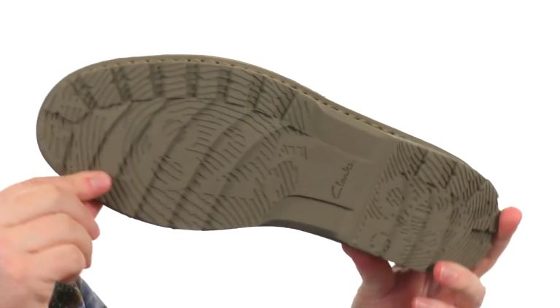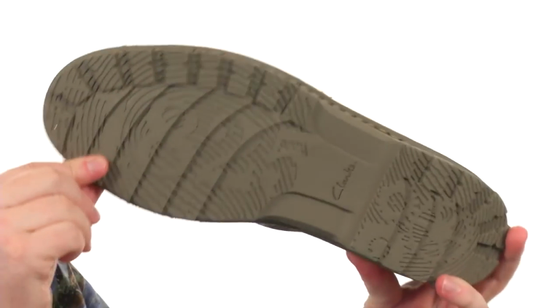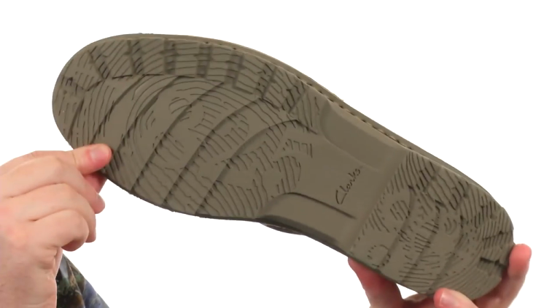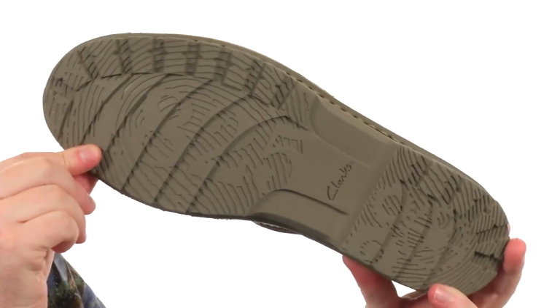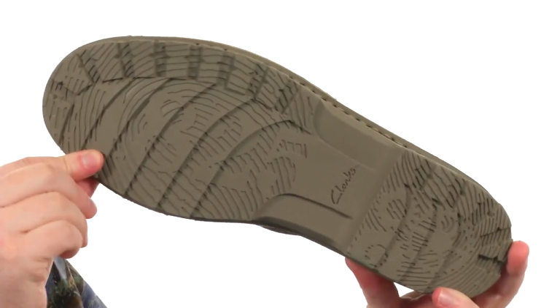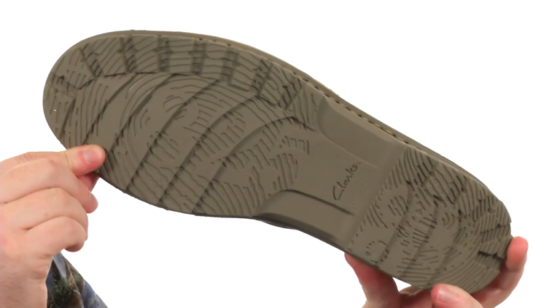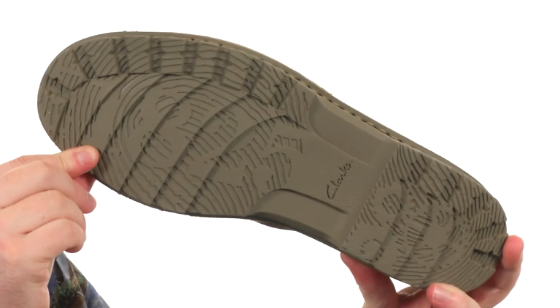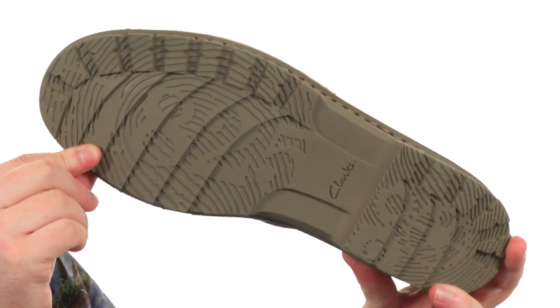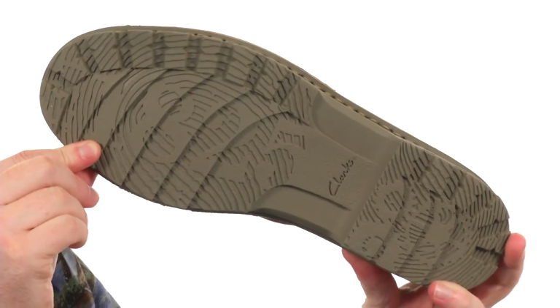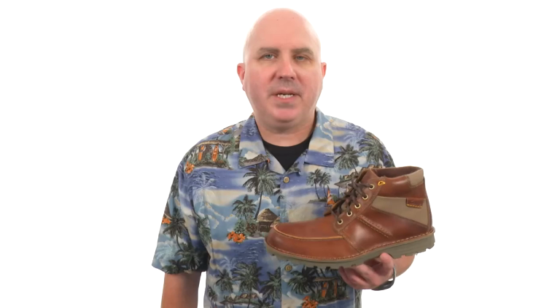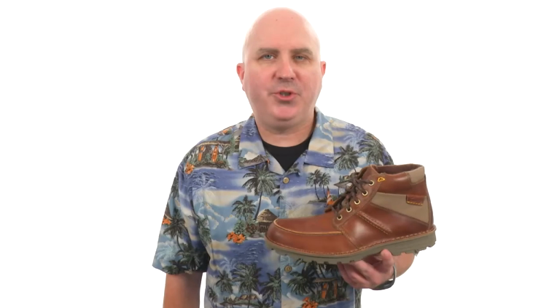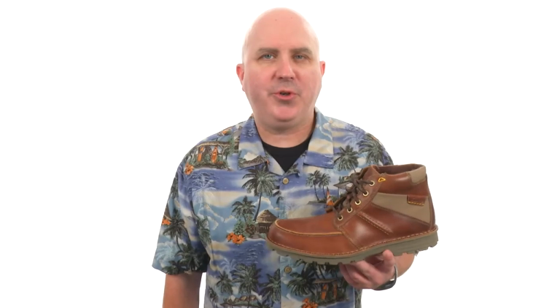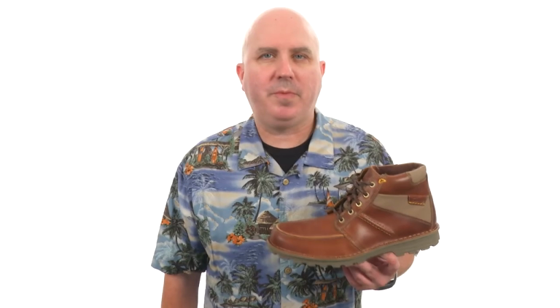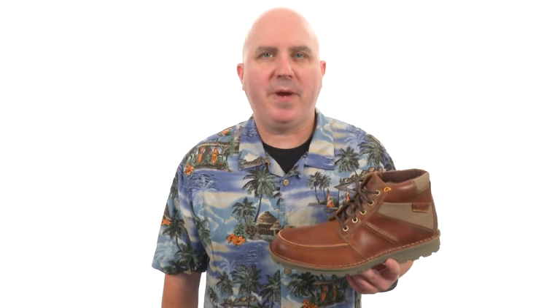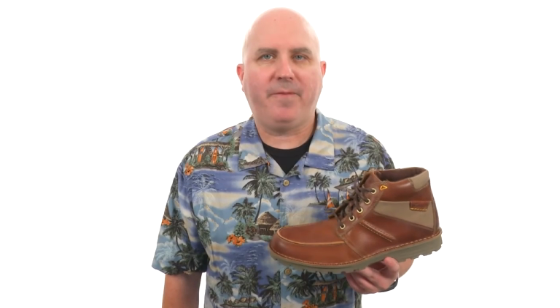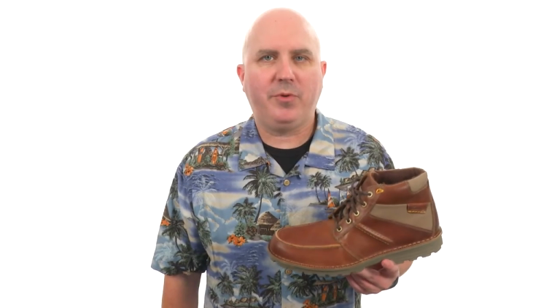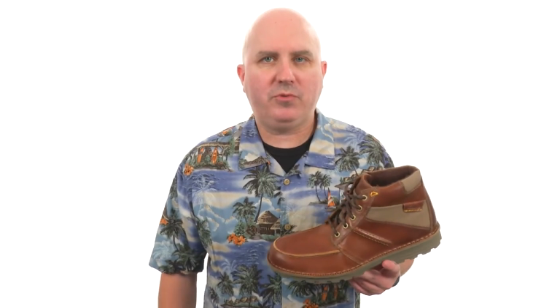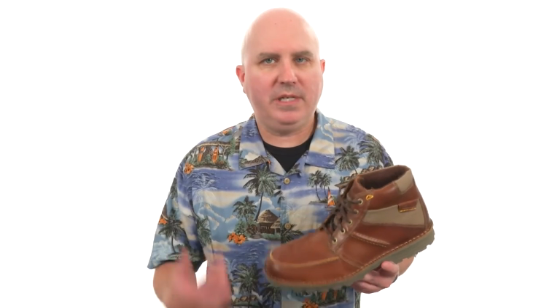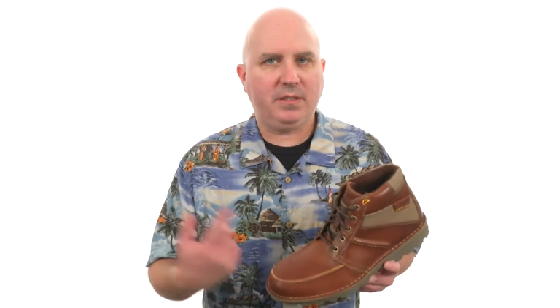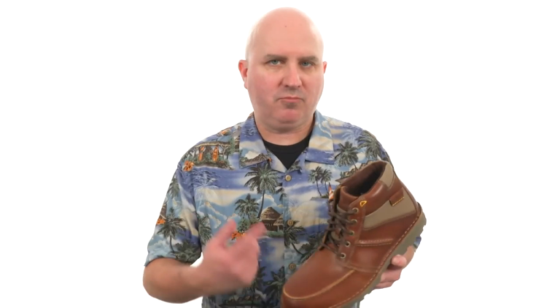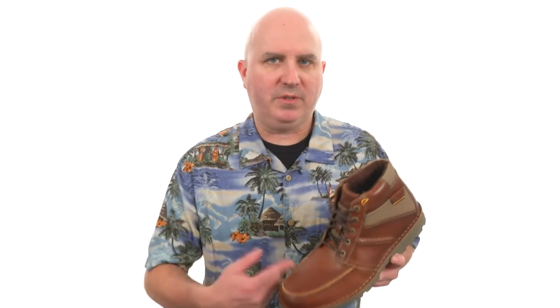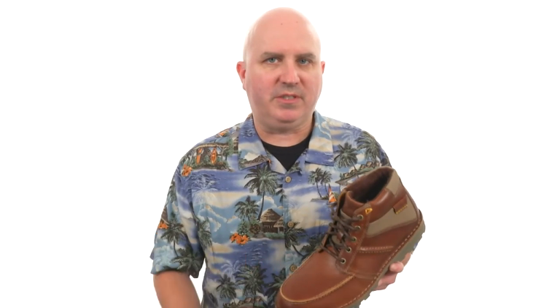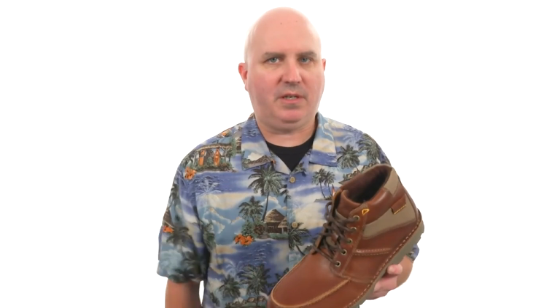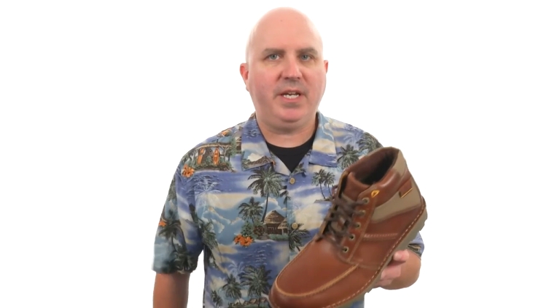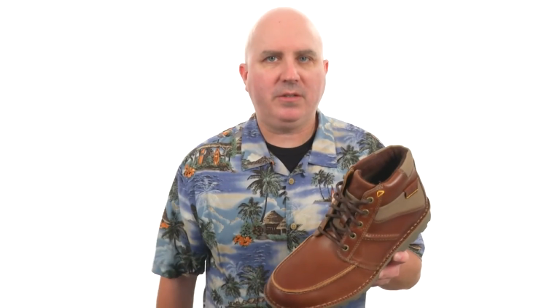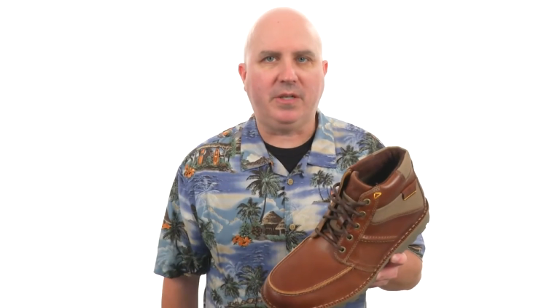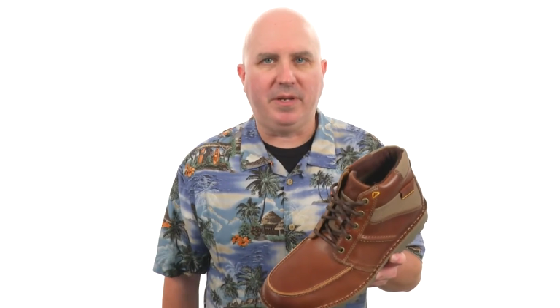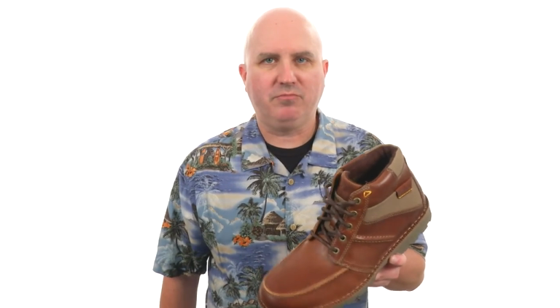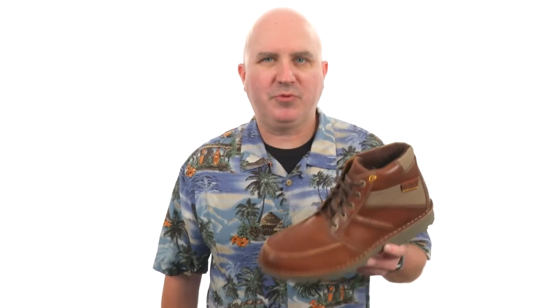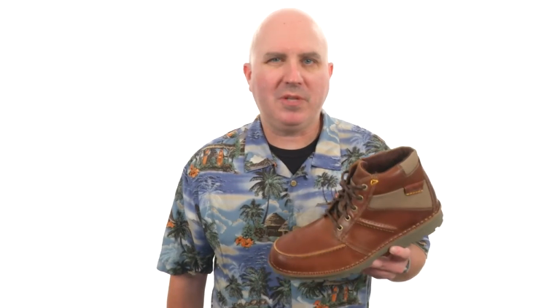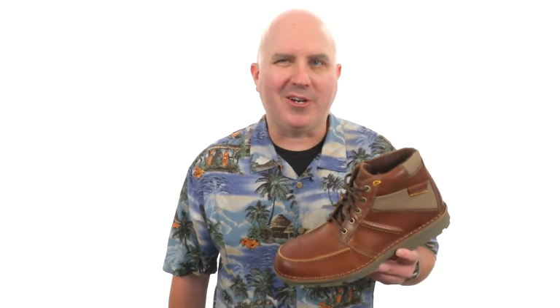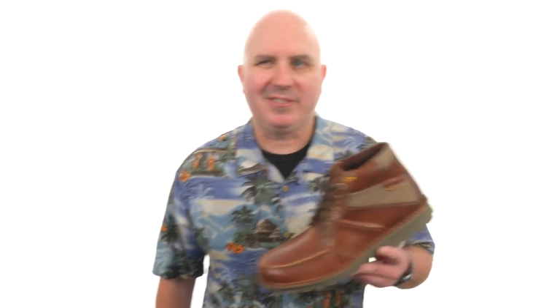With this rugged rubber outsole, make sure you're prepared for boot season with the Sawtell Summit from Clark's.